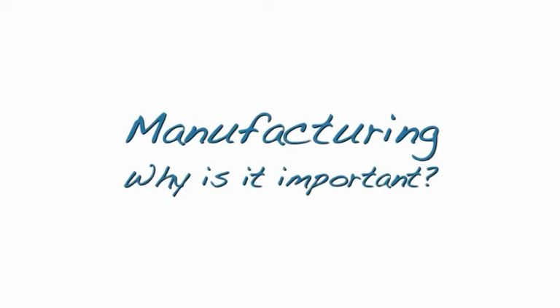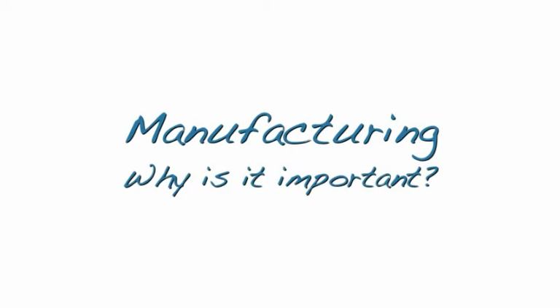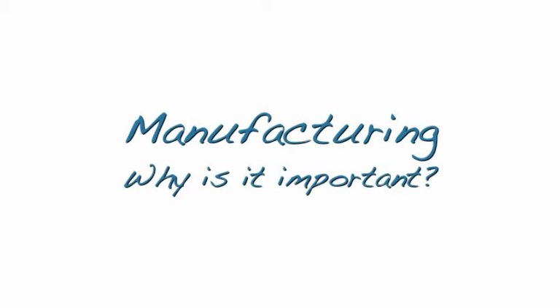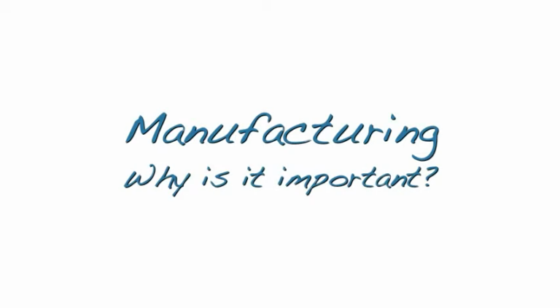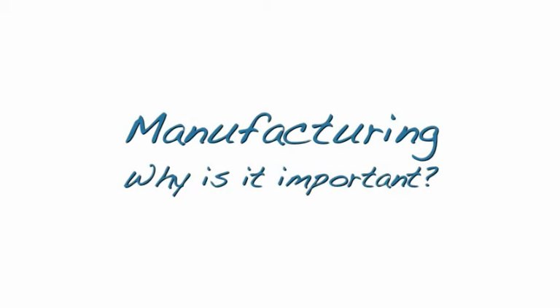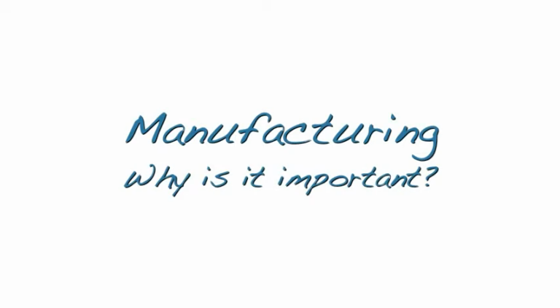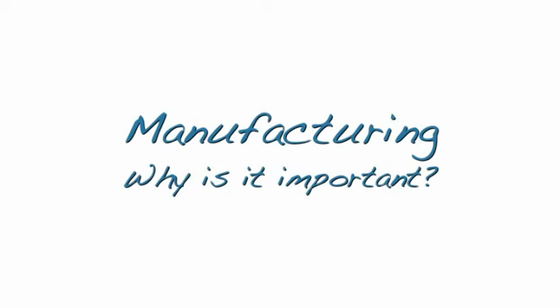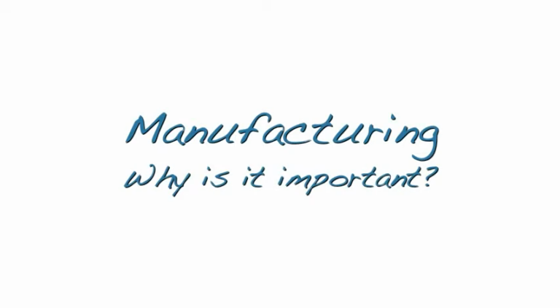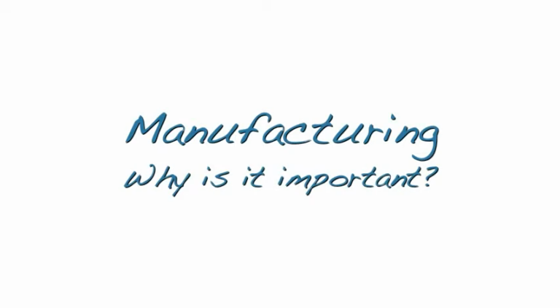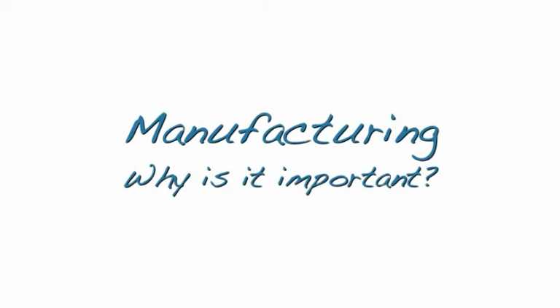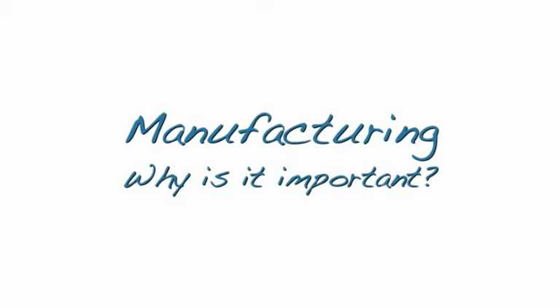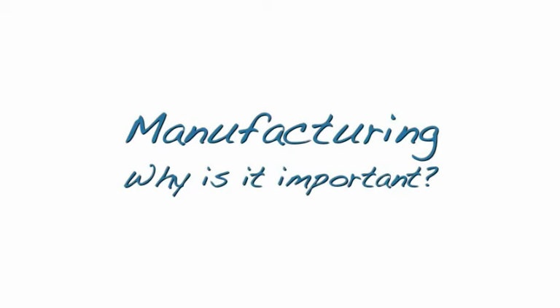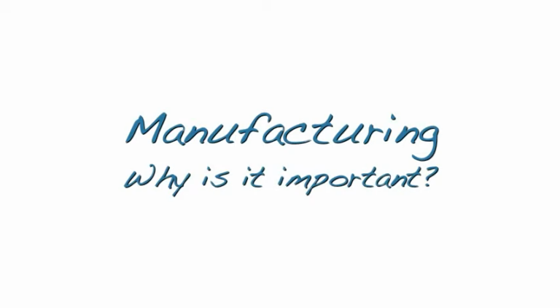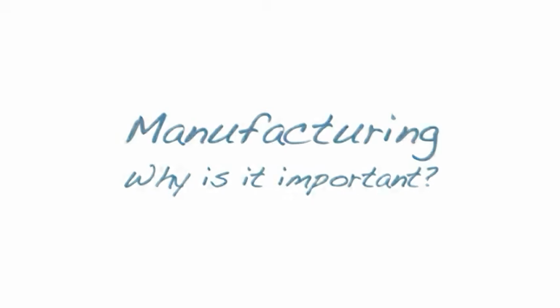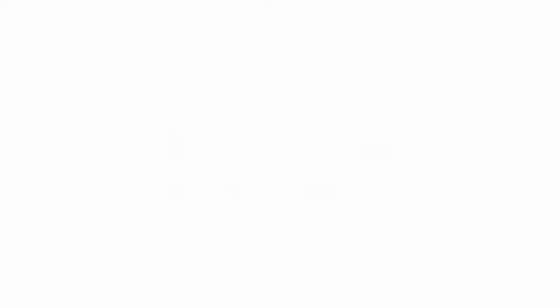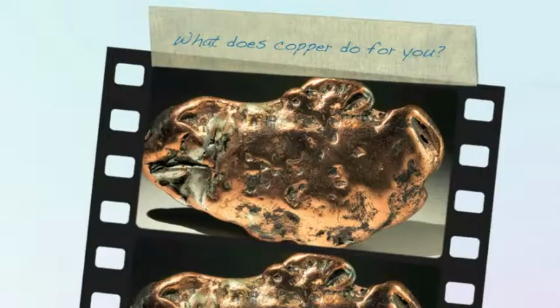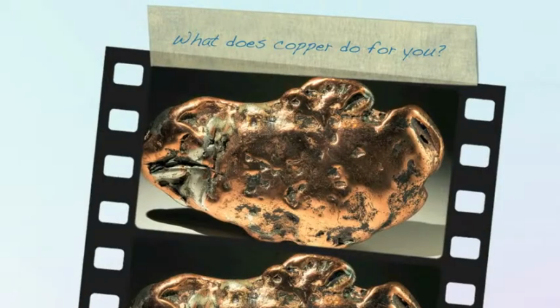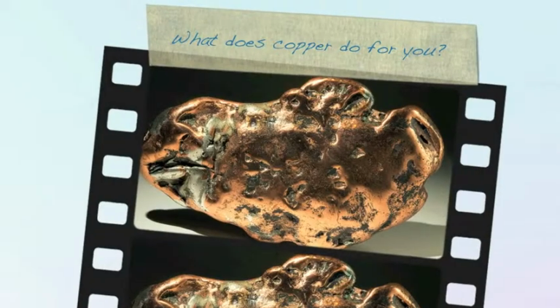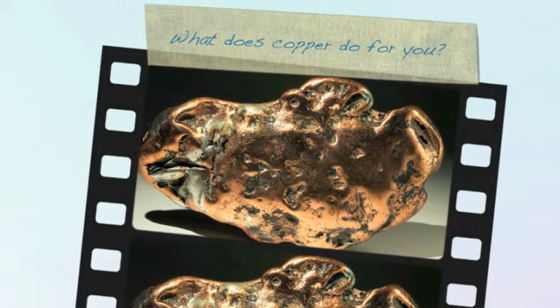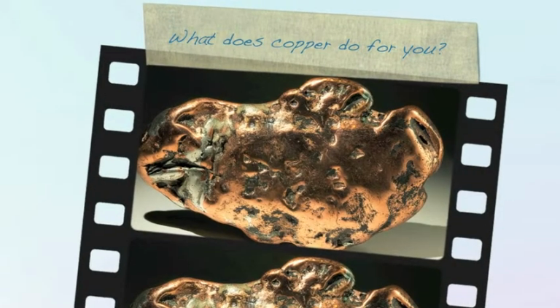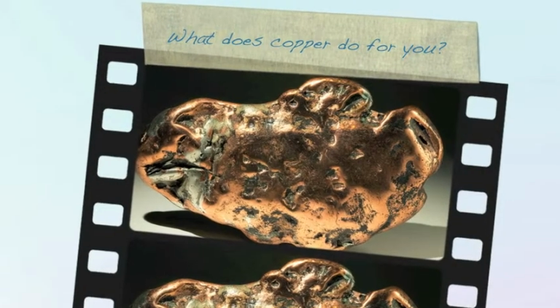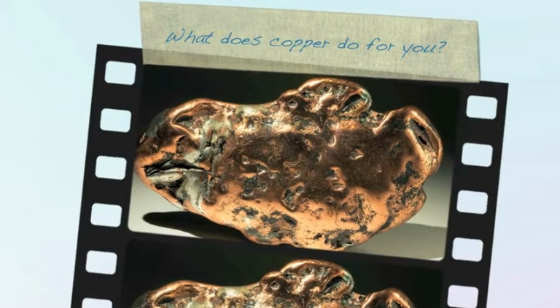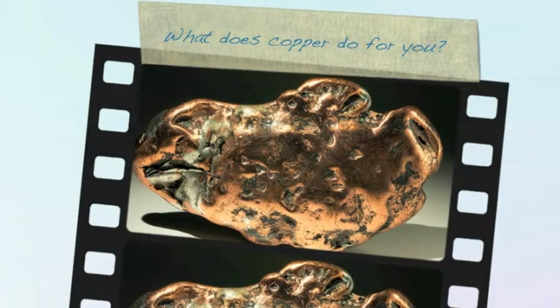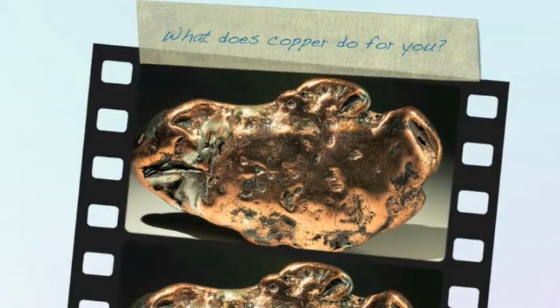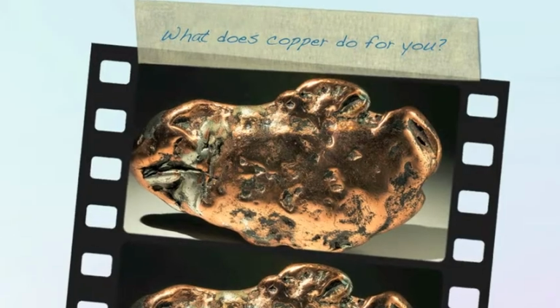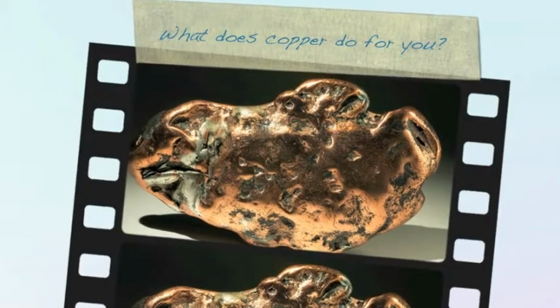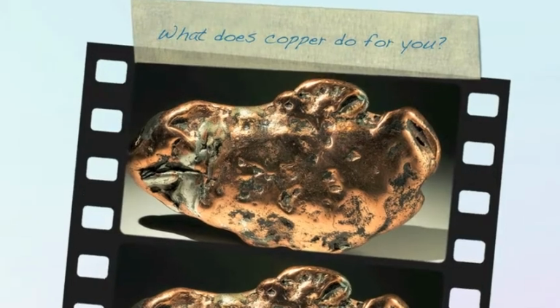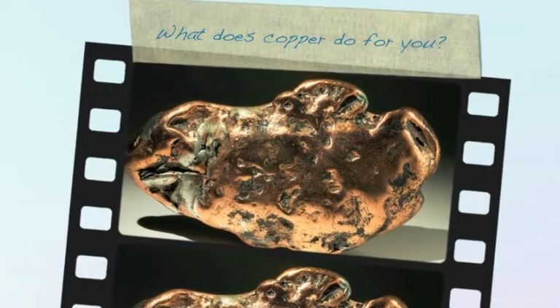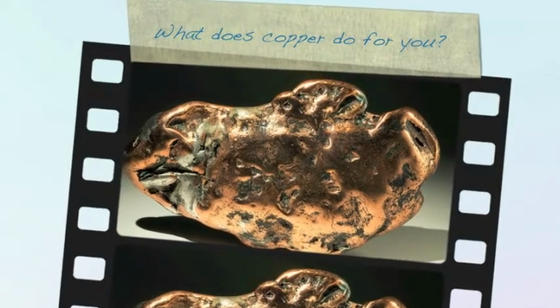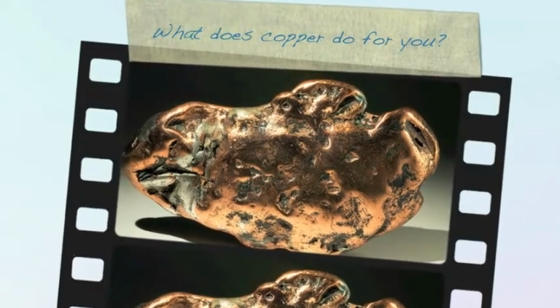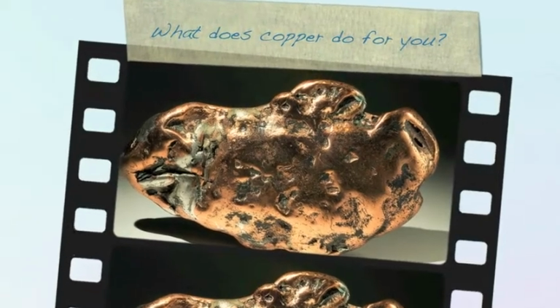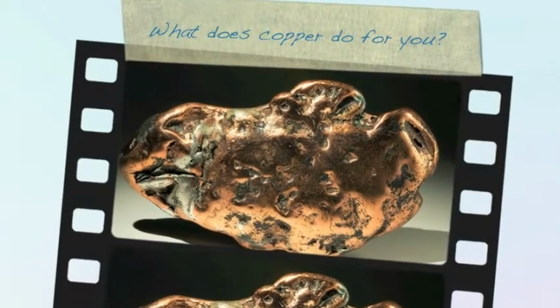Manufacturing. Why is it important? What does copper do for you?